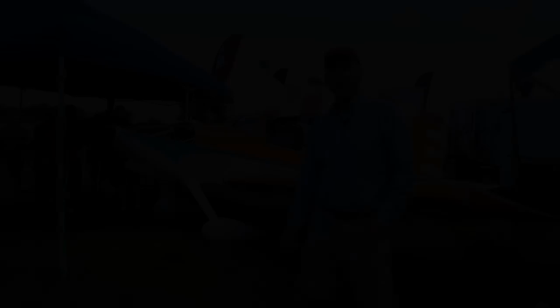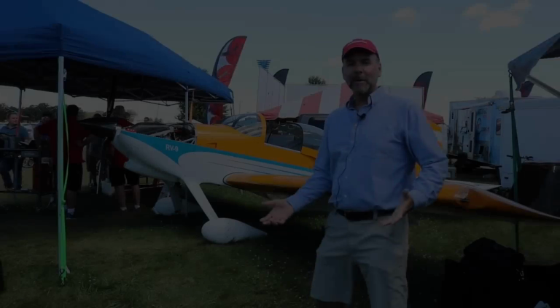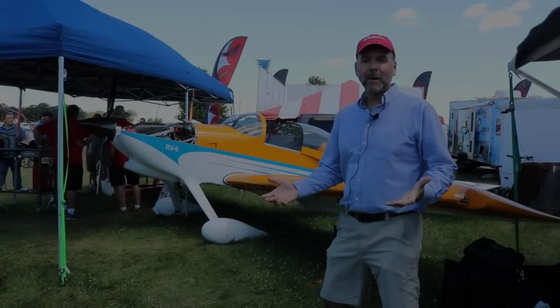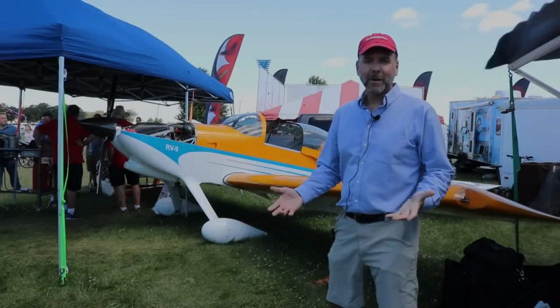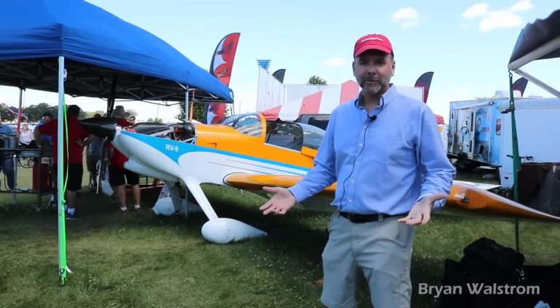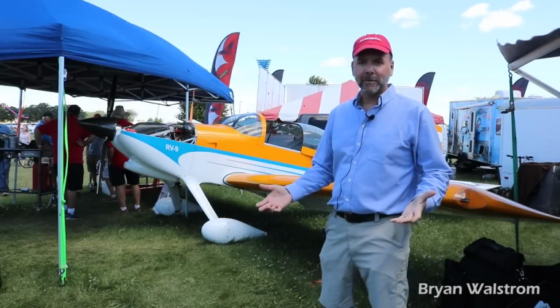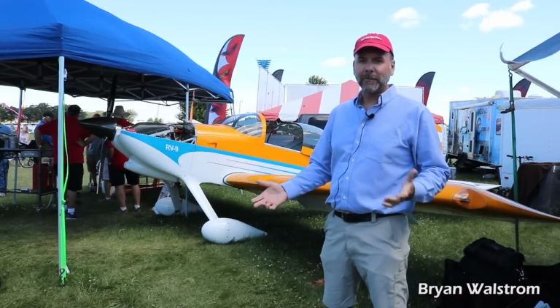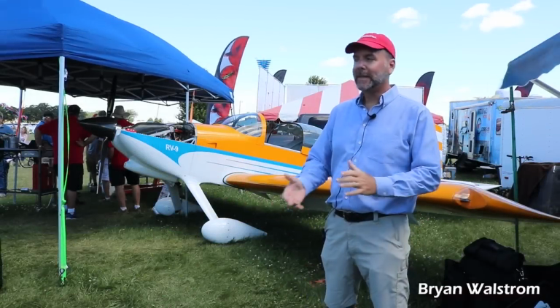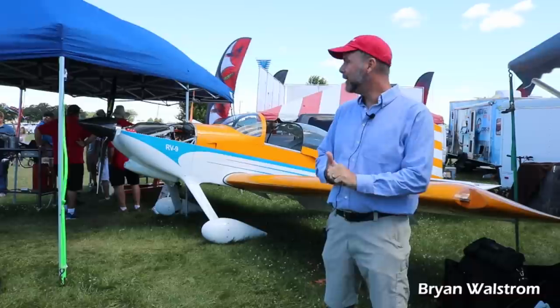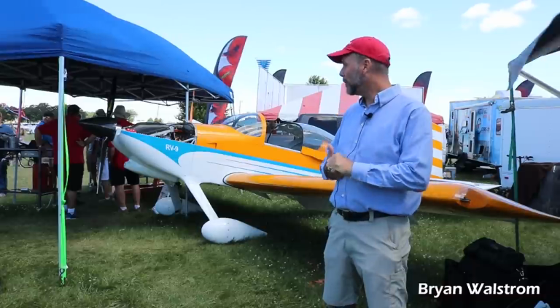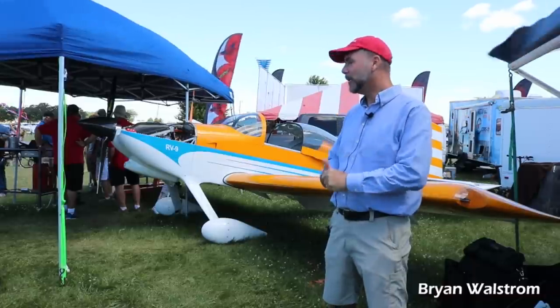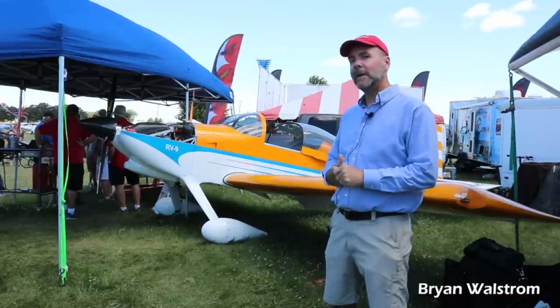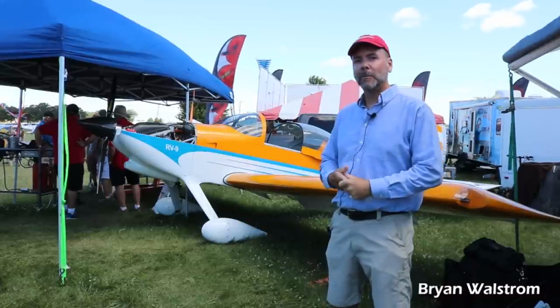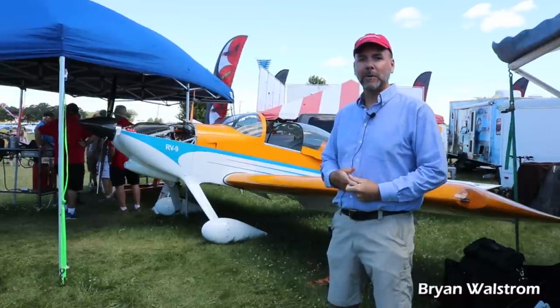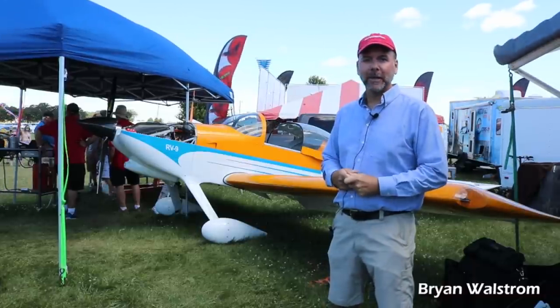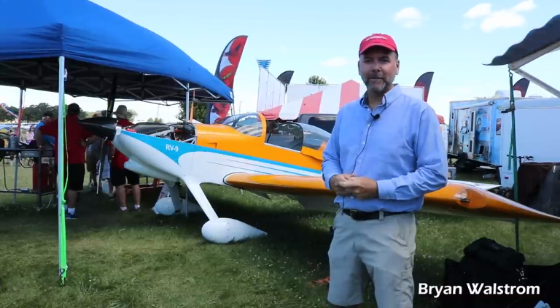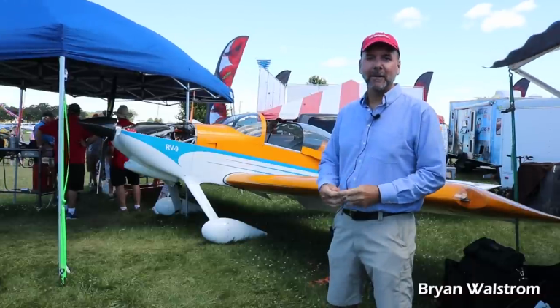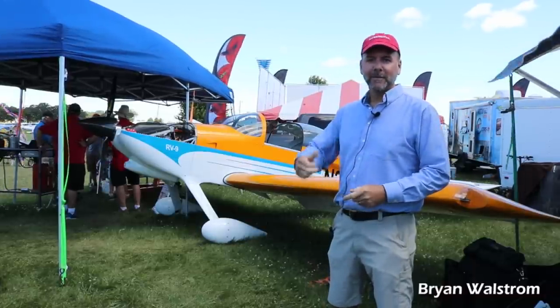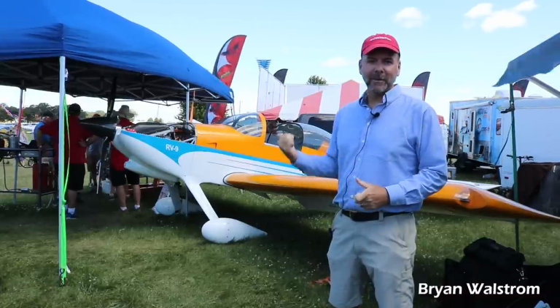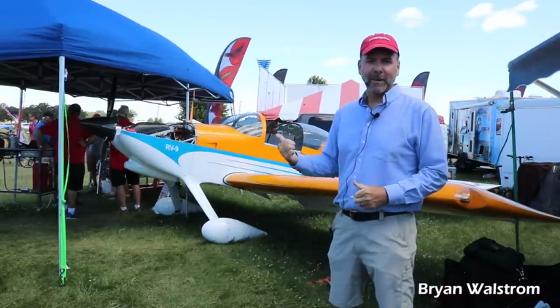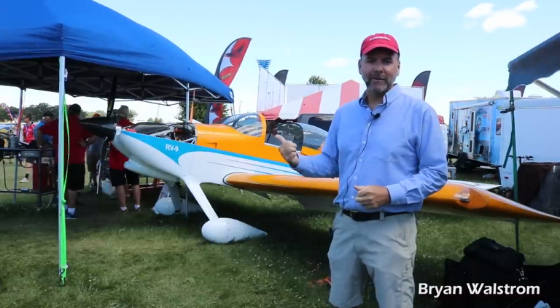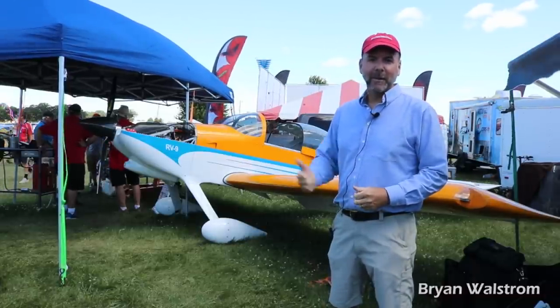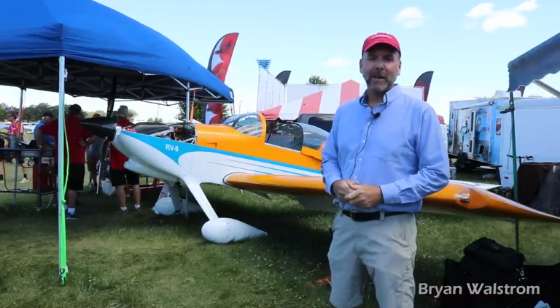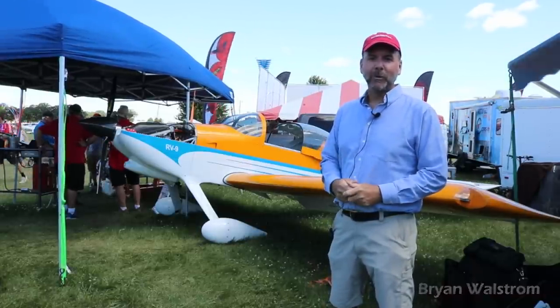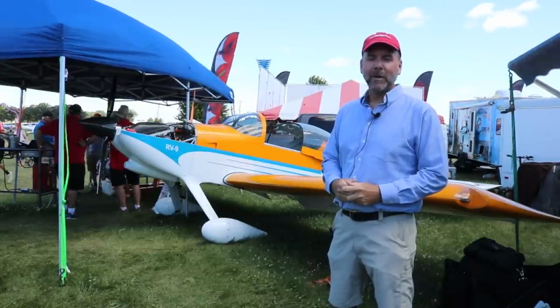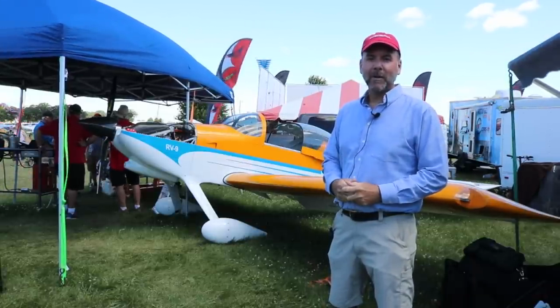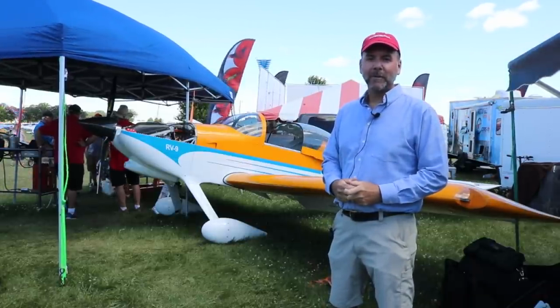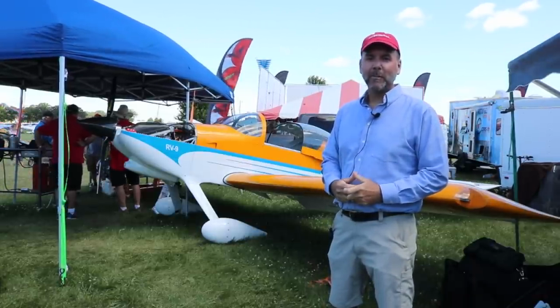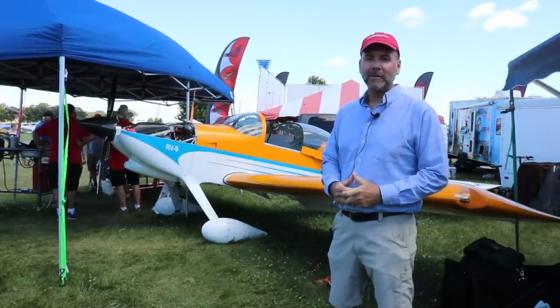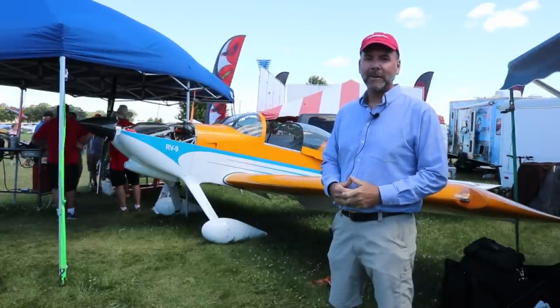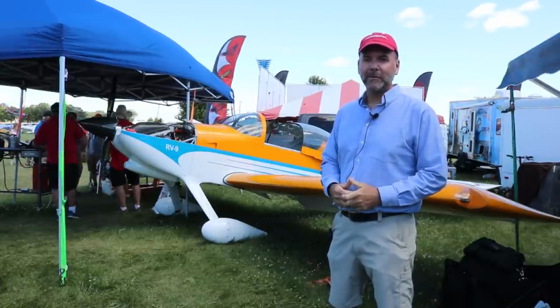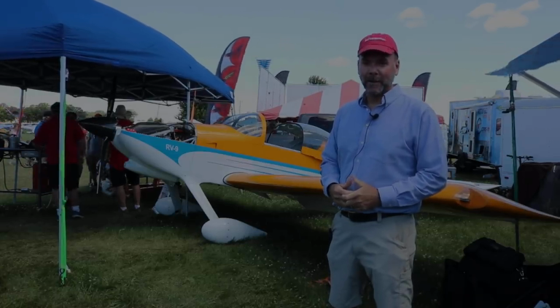I'm here at Oshkosh and I finally had the opportunity to meet up with Teal Jenkins from Skytrax, and we're going to talk about gearboxes and engines today.